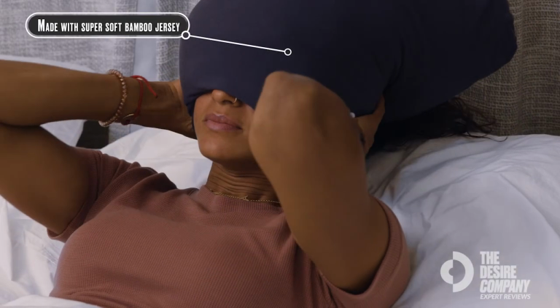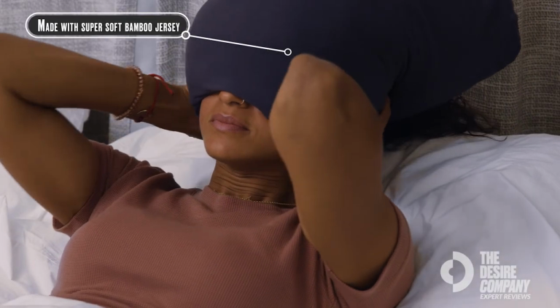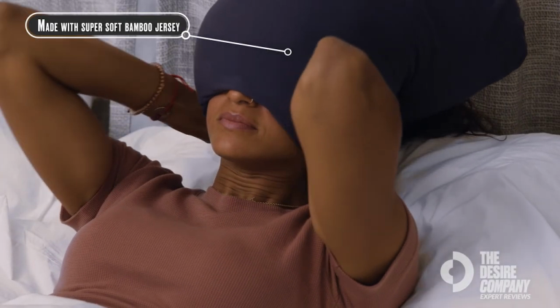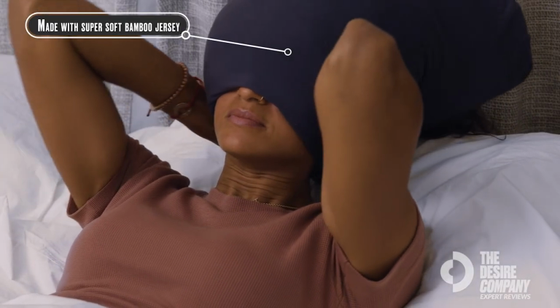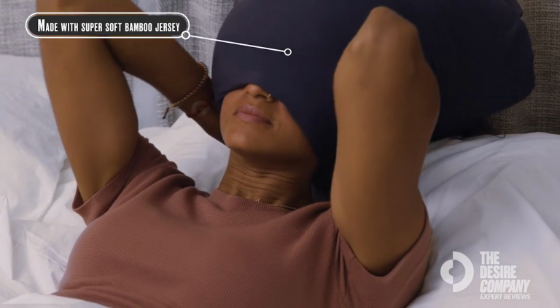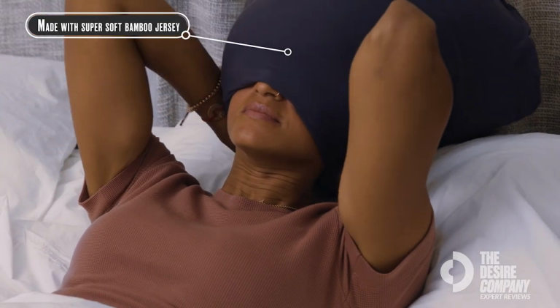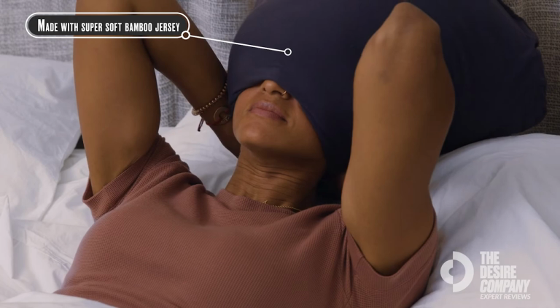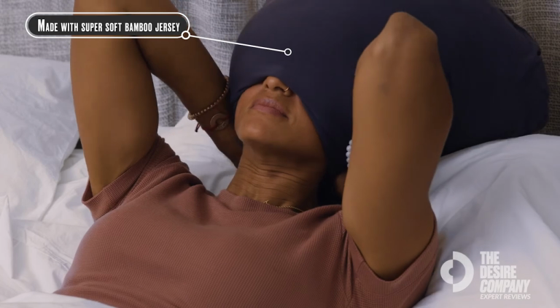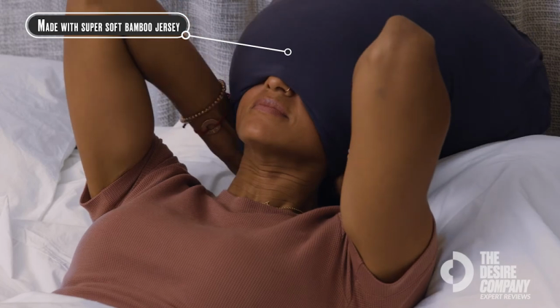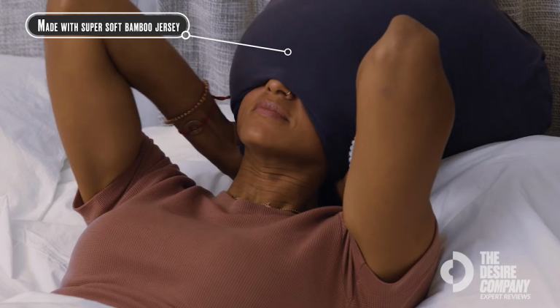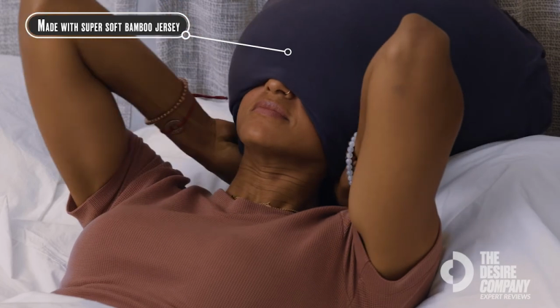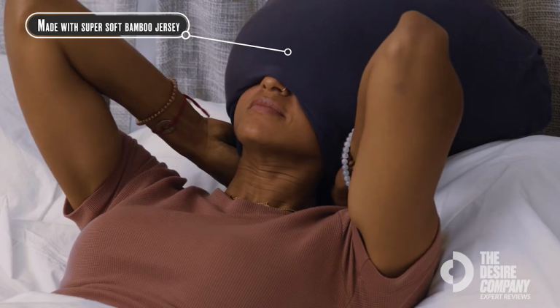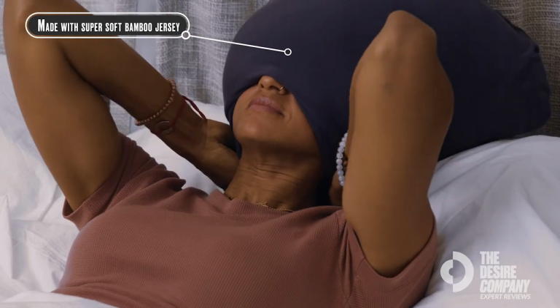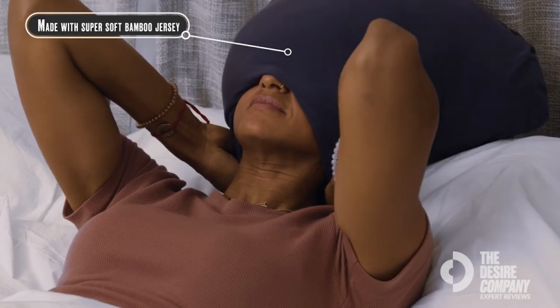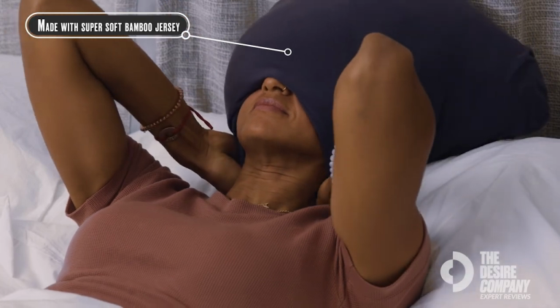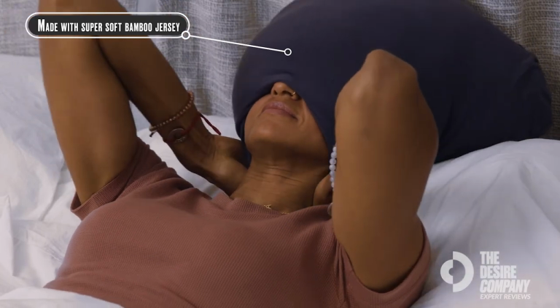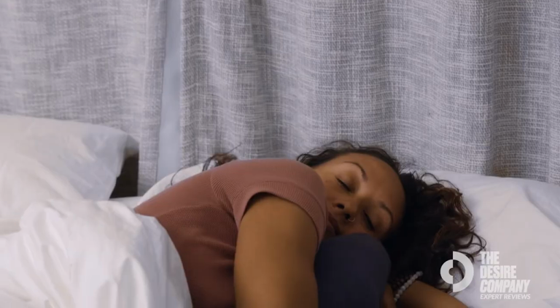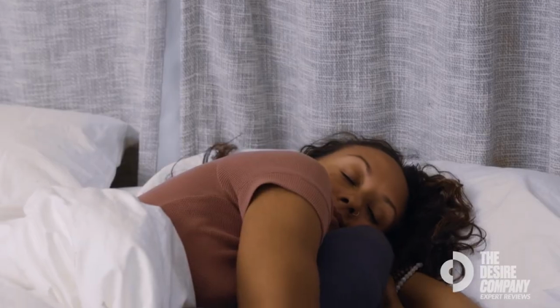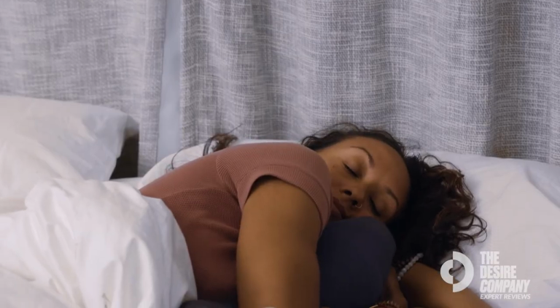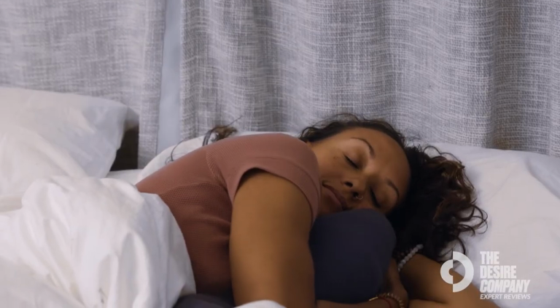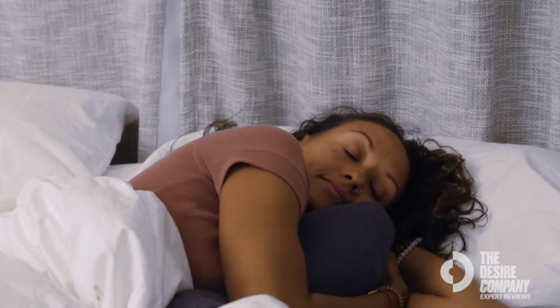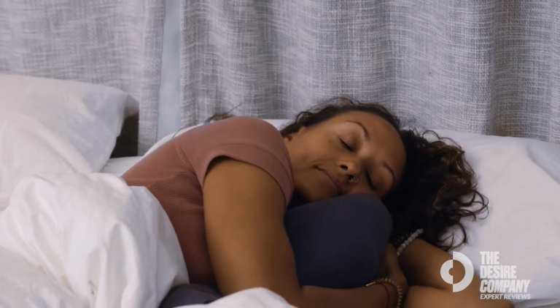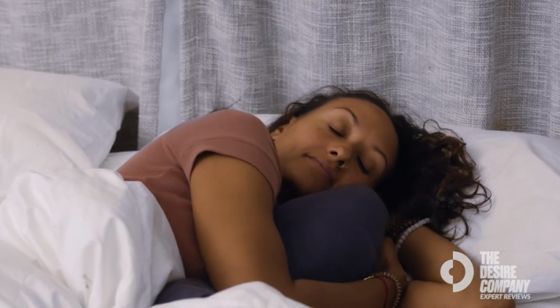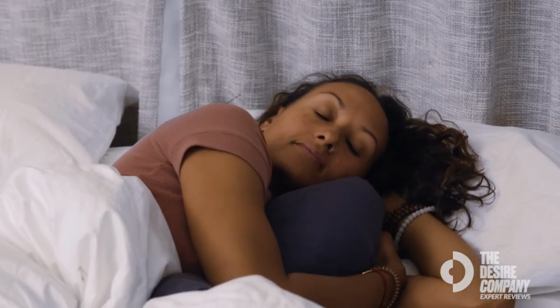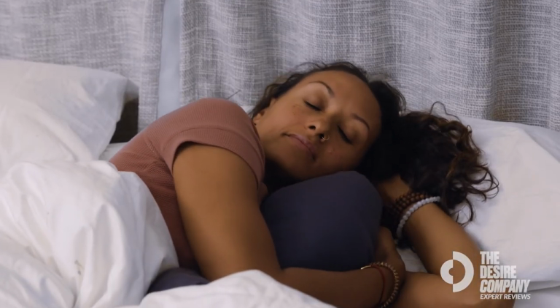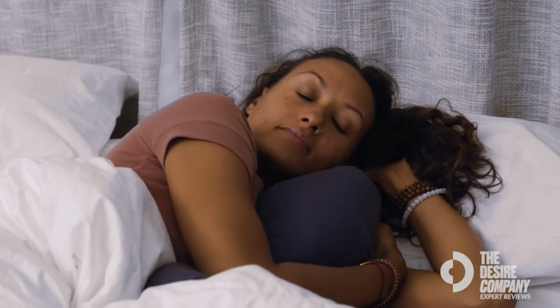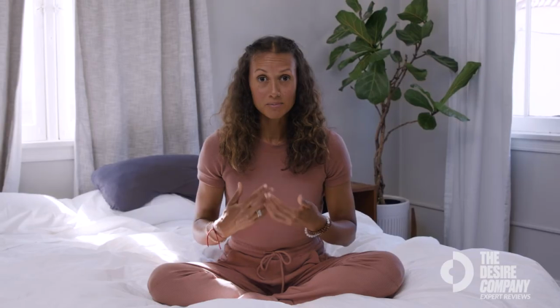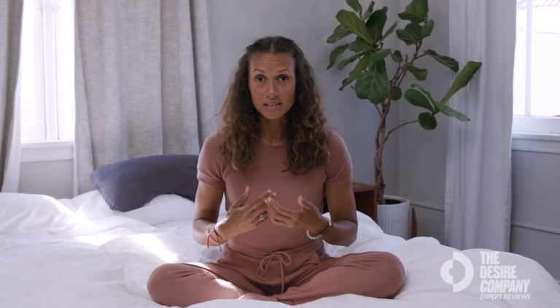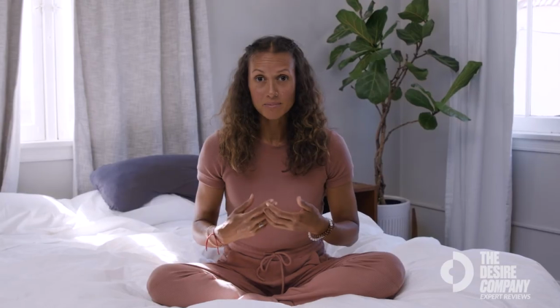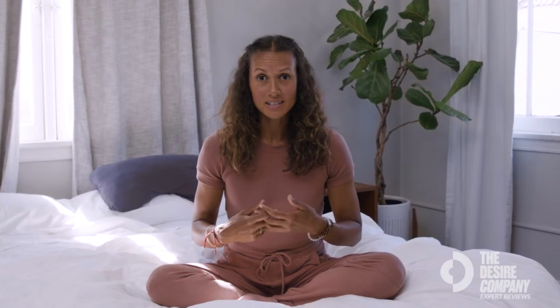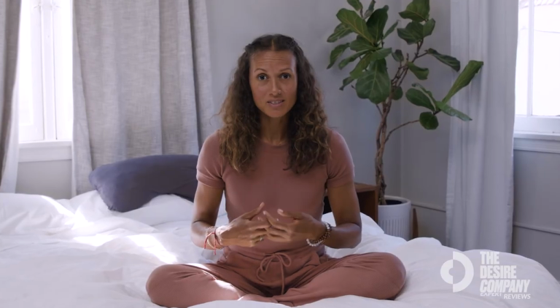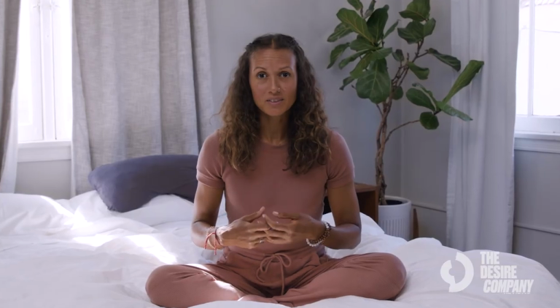So no matter what kind of sleeper you are, the Sleep Crown Pillow is going to help your body get the deep sleep that it deserves.